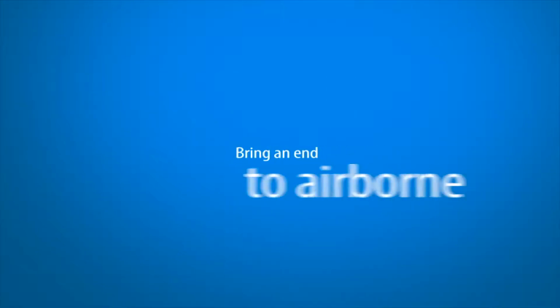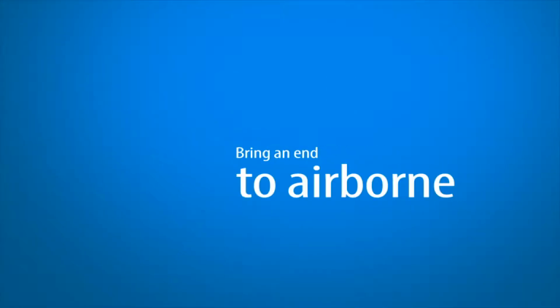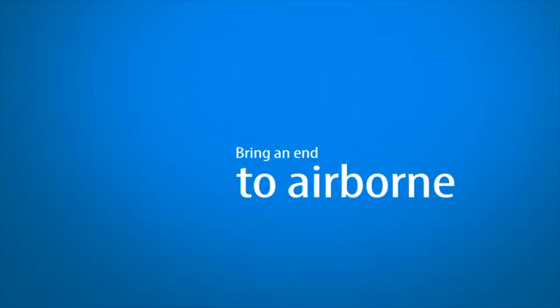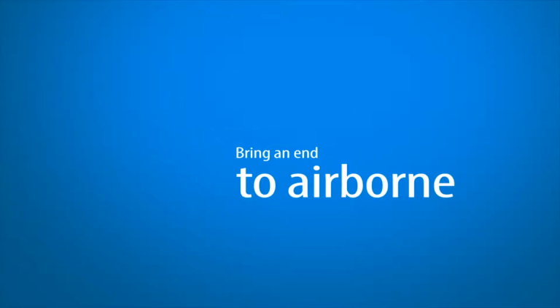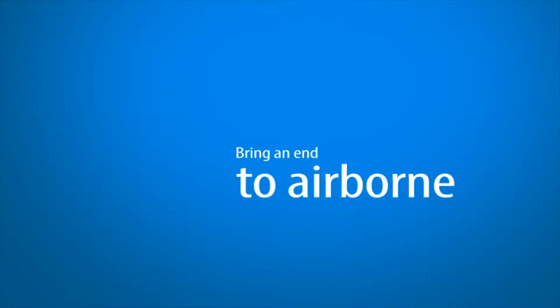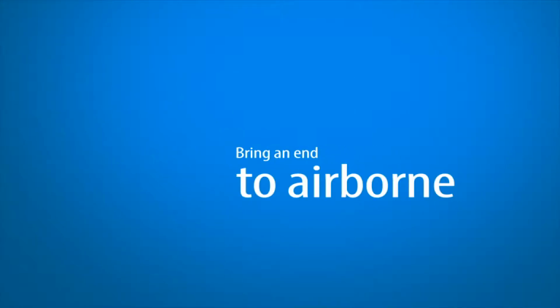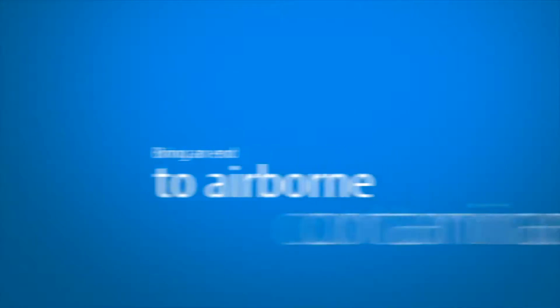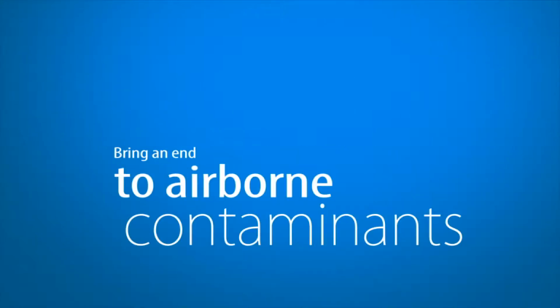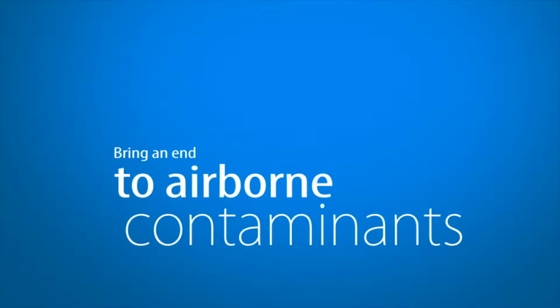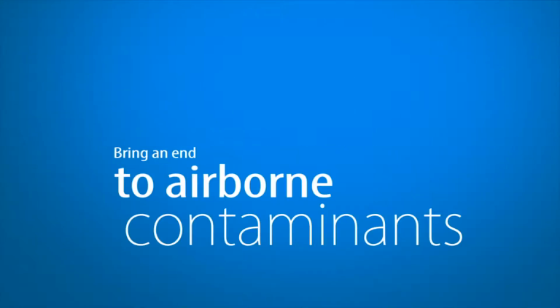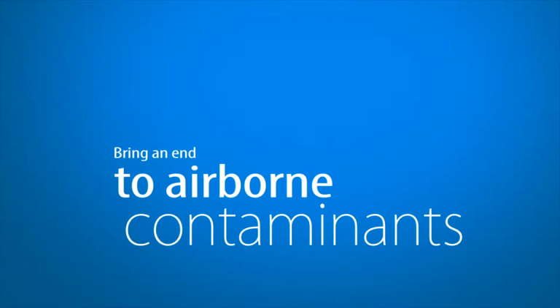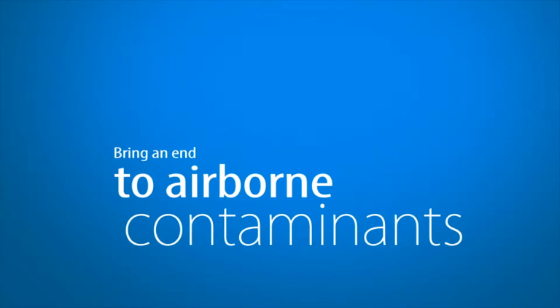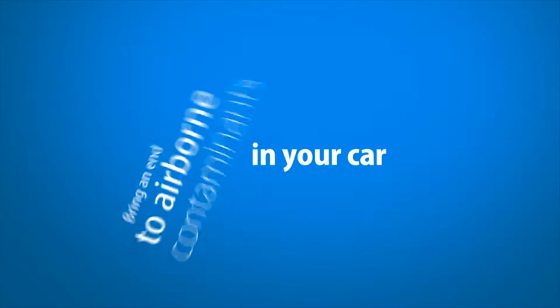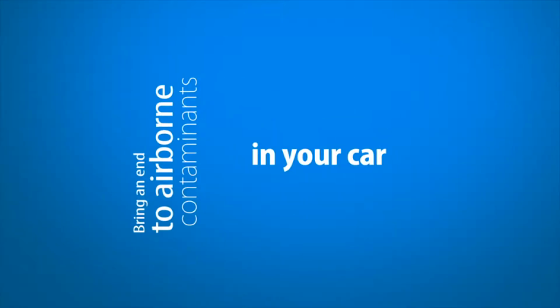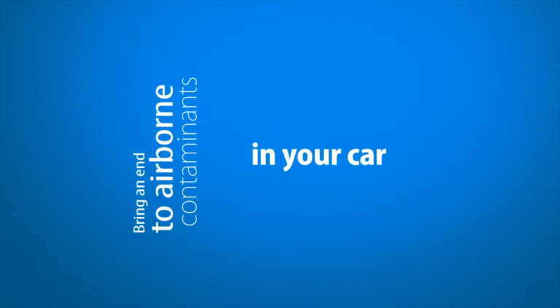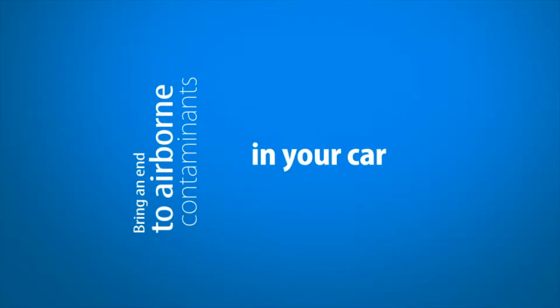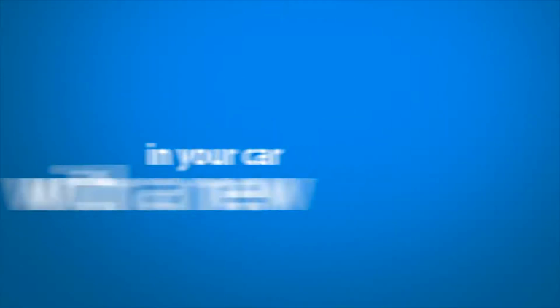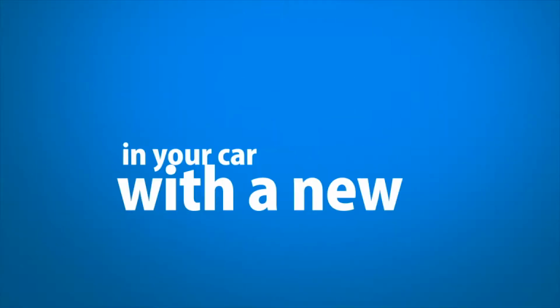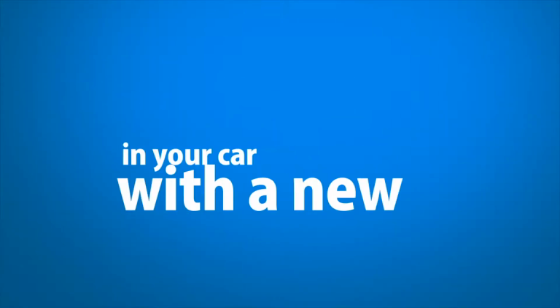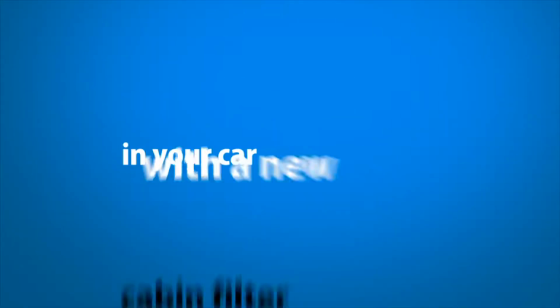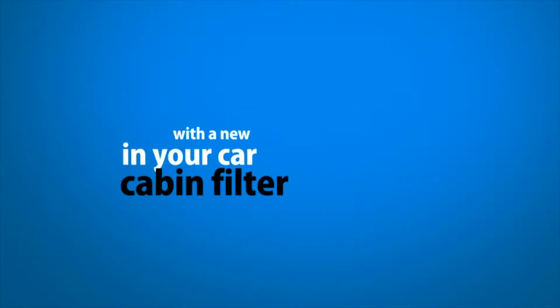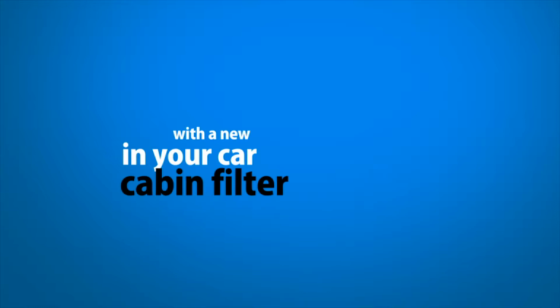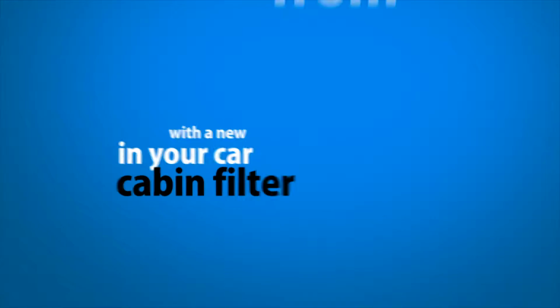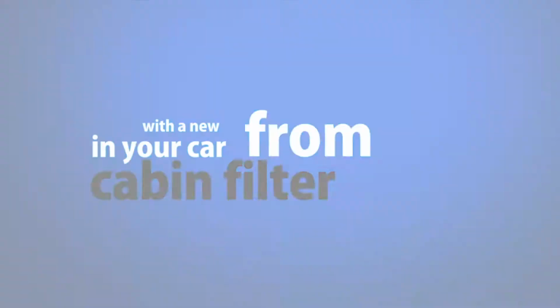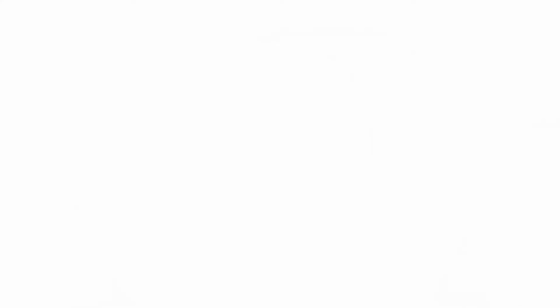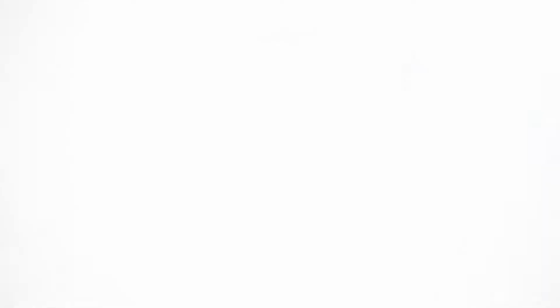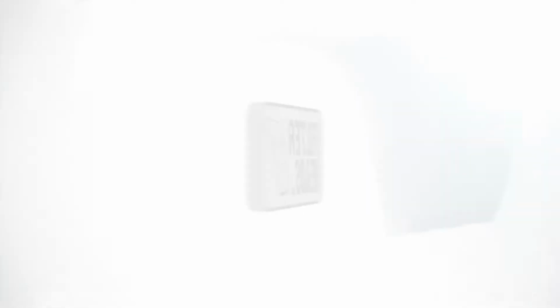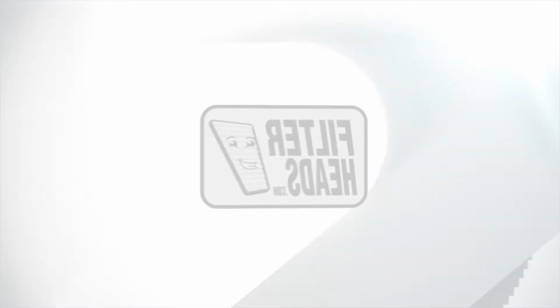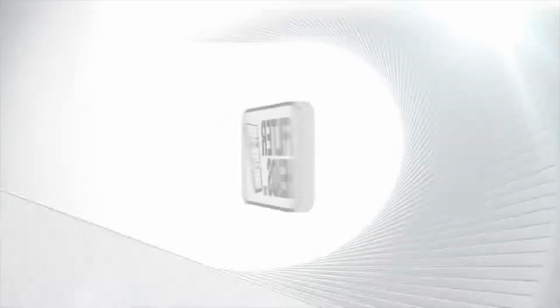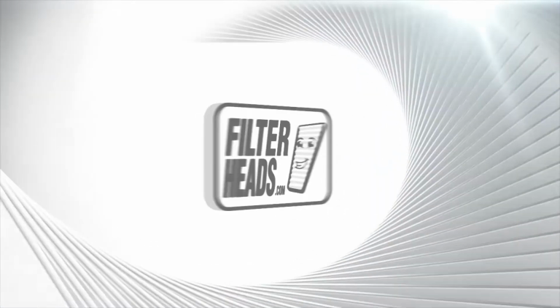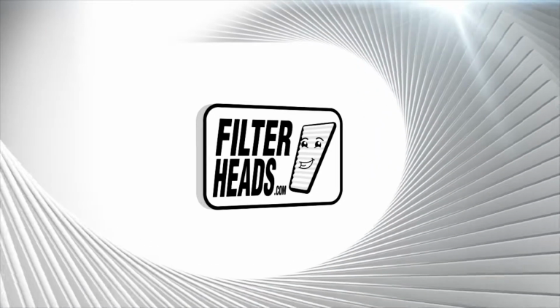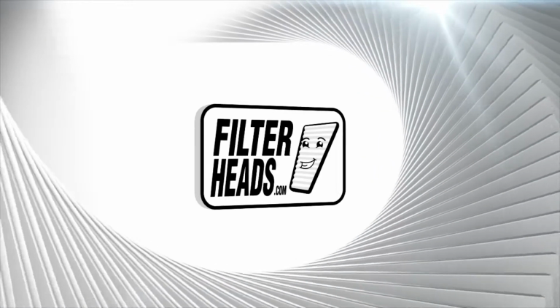Bring an end to airborne contaminants in your car with a new cabin filter from Filterheads.com.